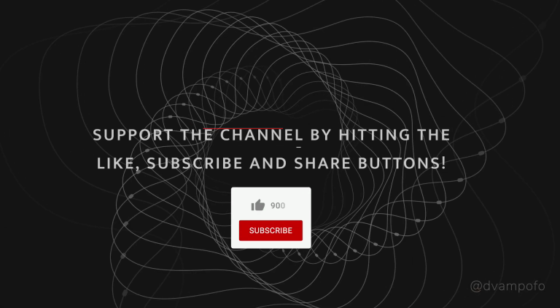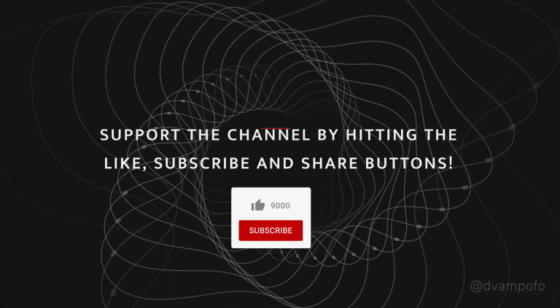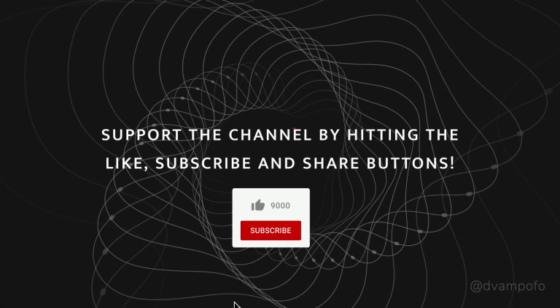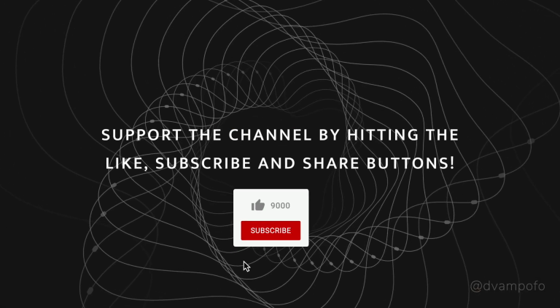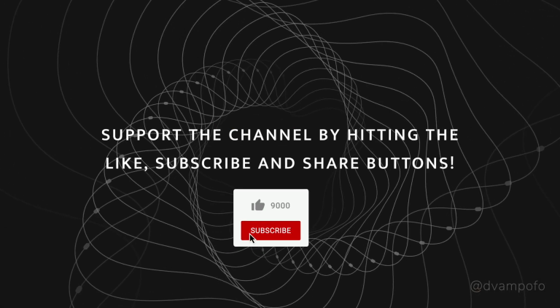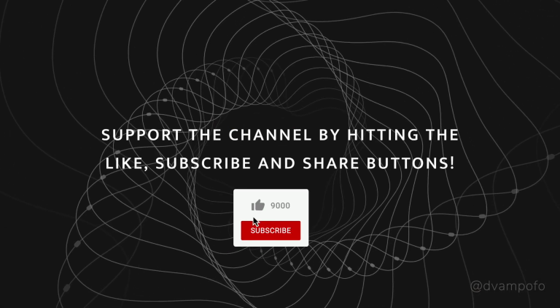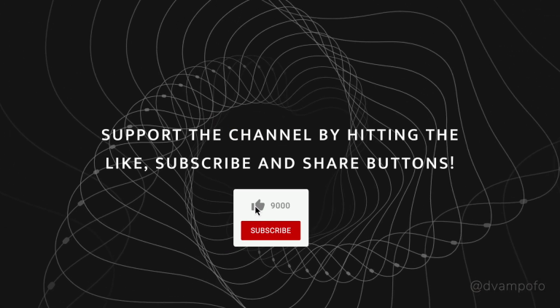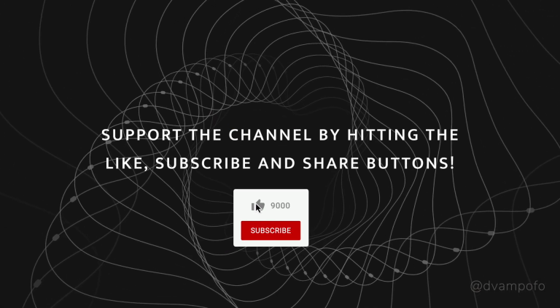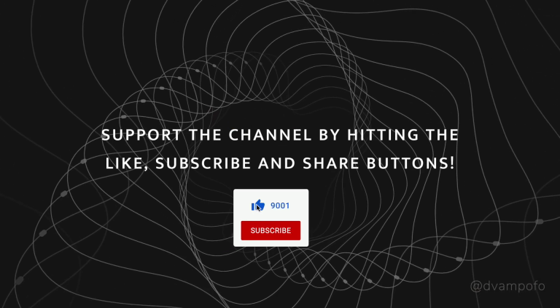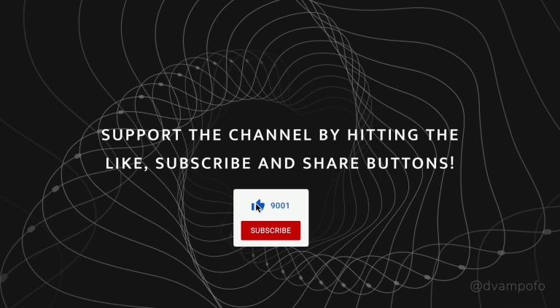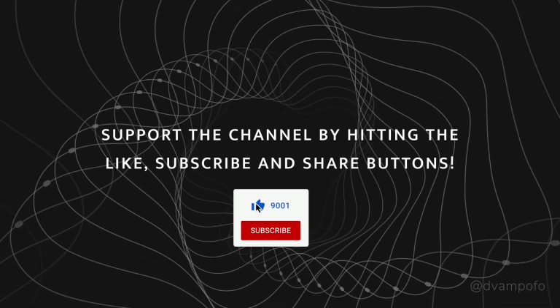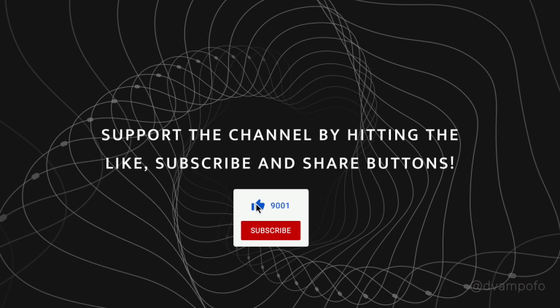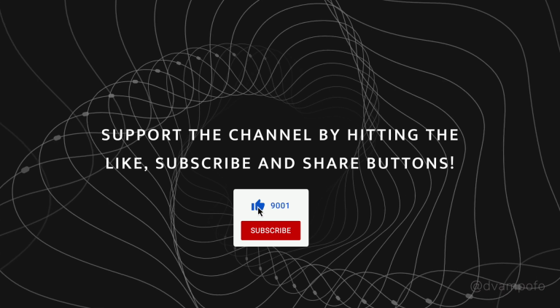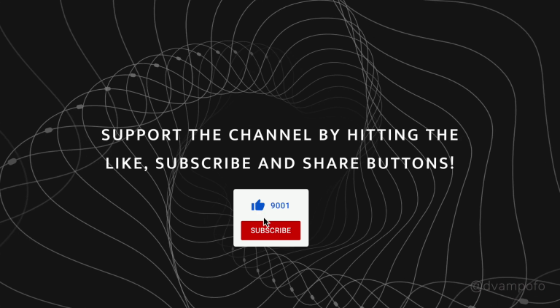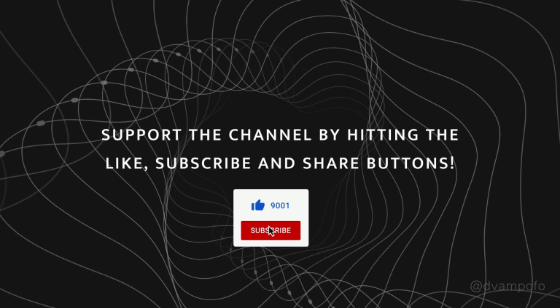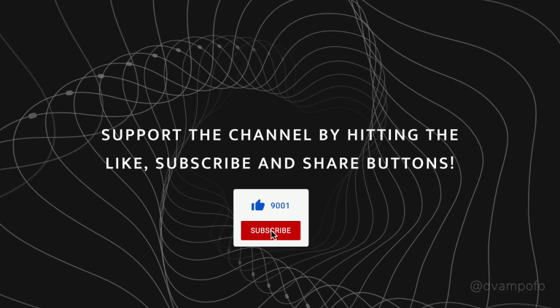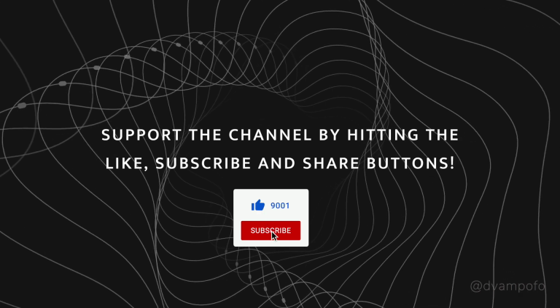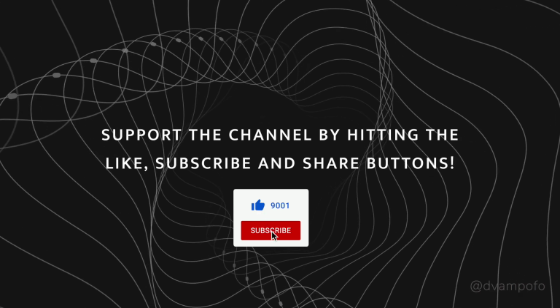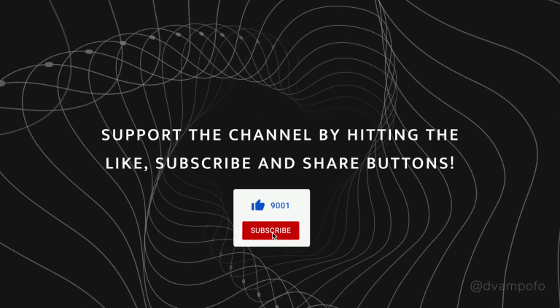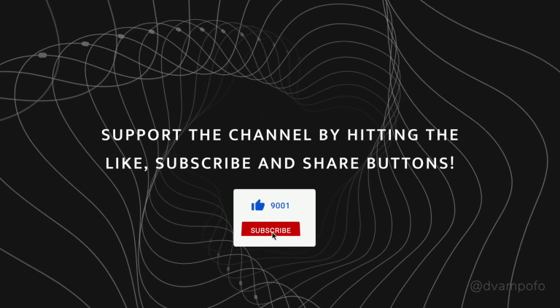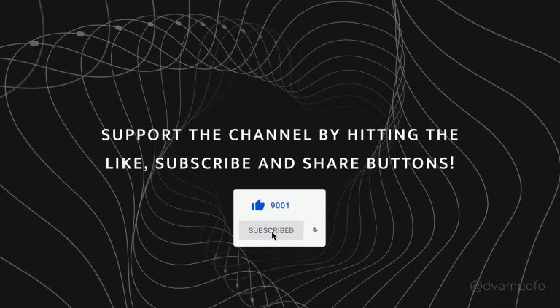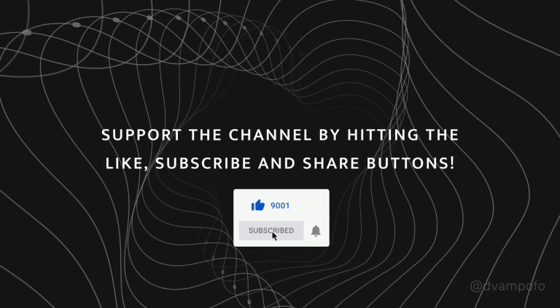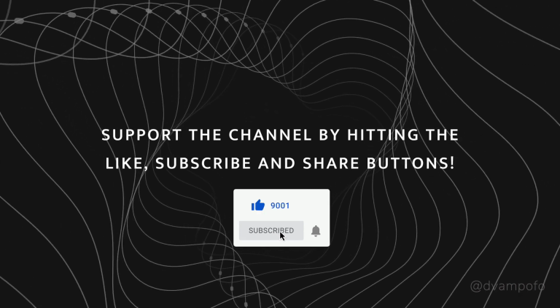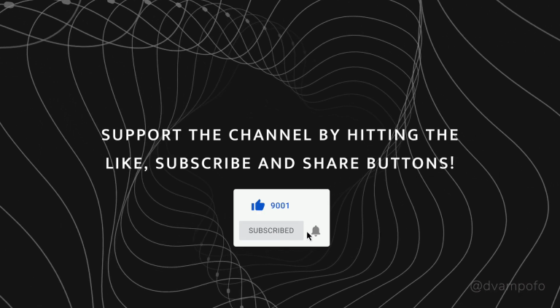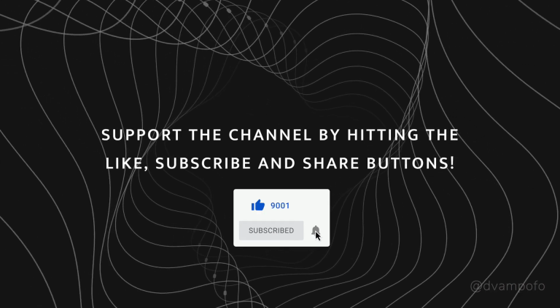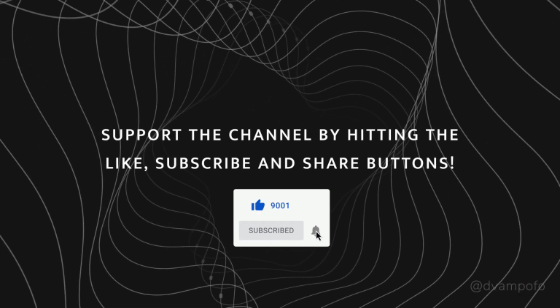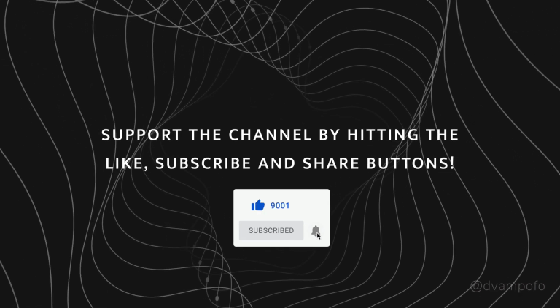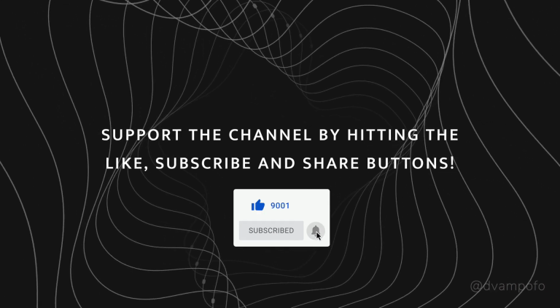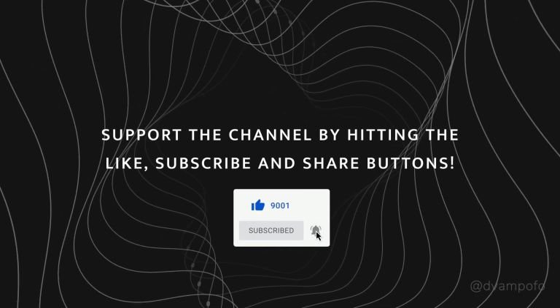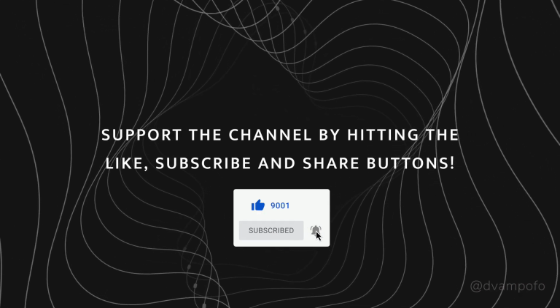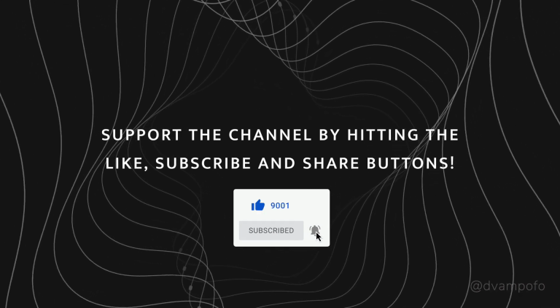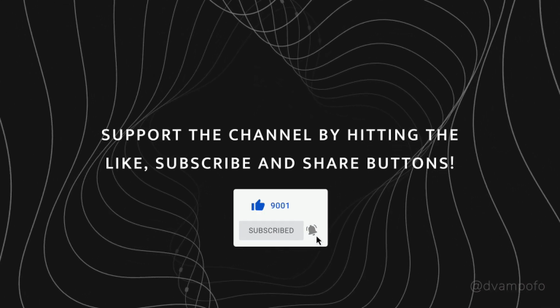If you're liking my videos, like and subscribe — it'll help me make more videos faster and produce content that you'll enjoy.